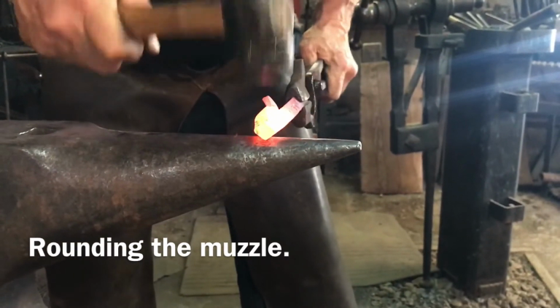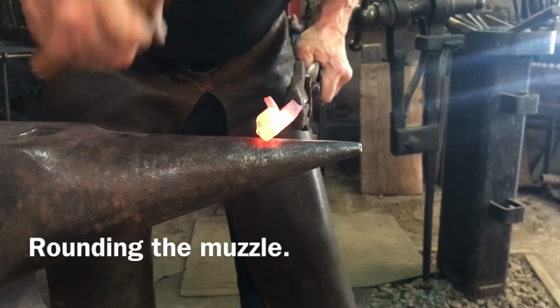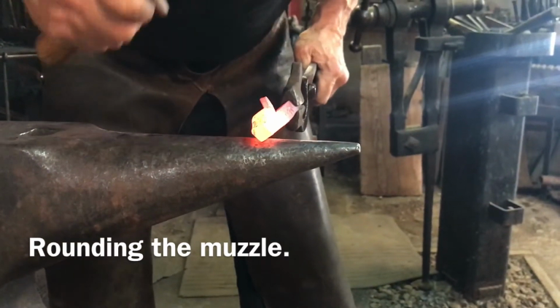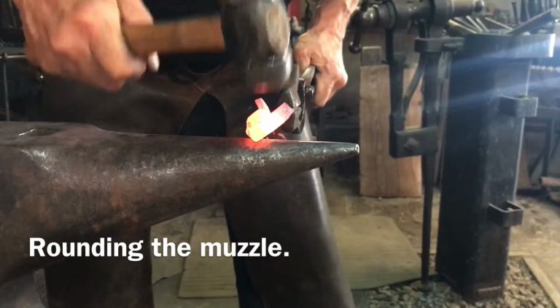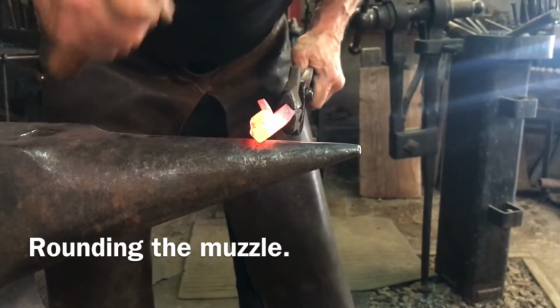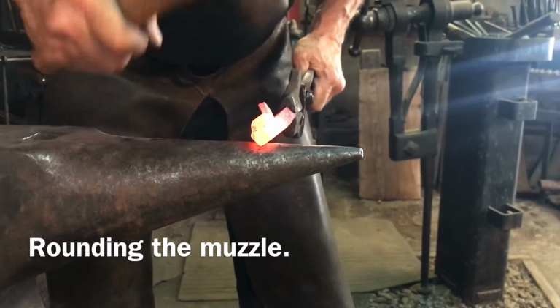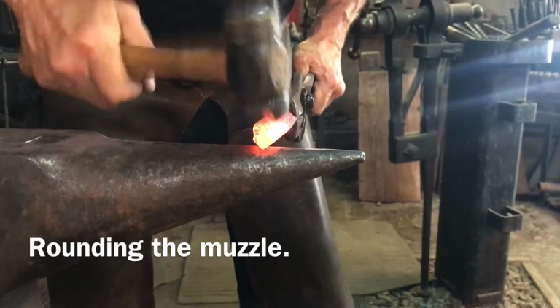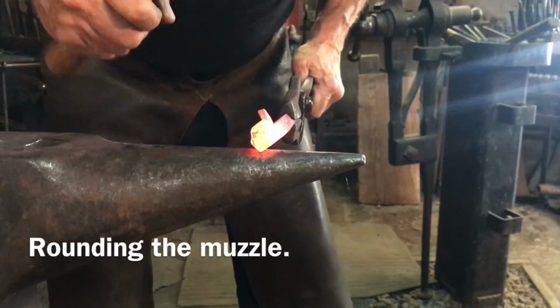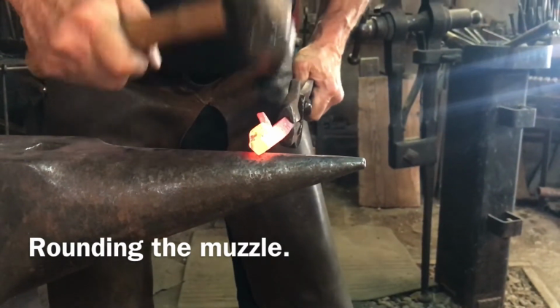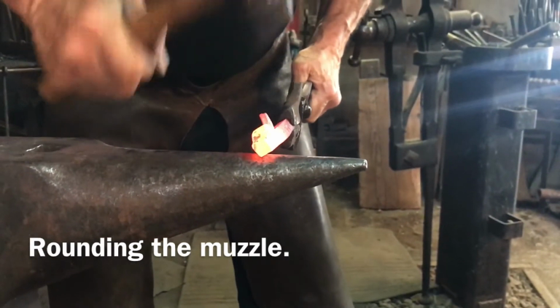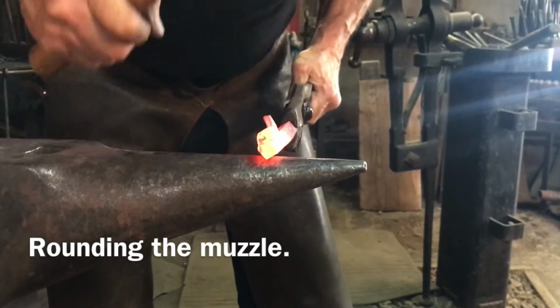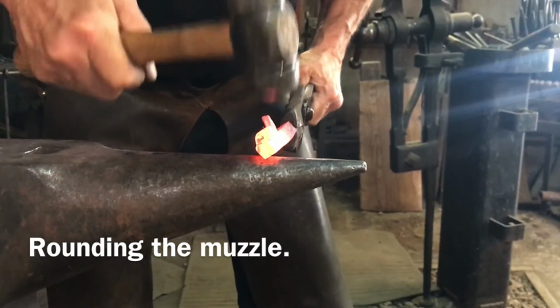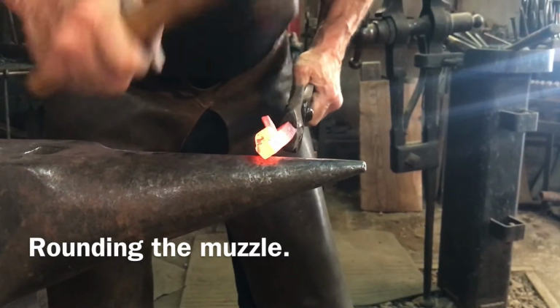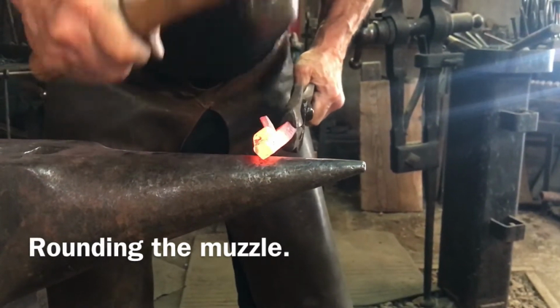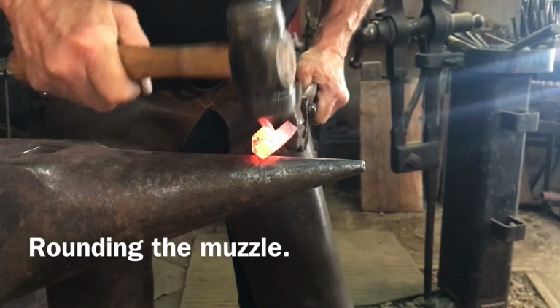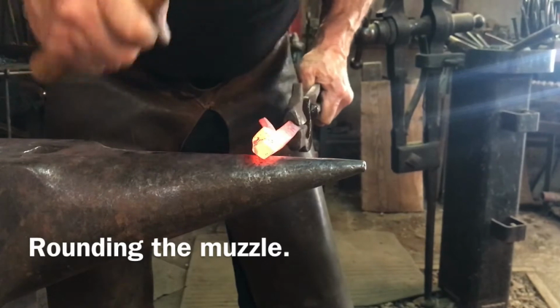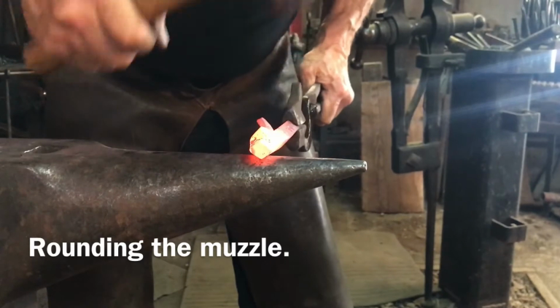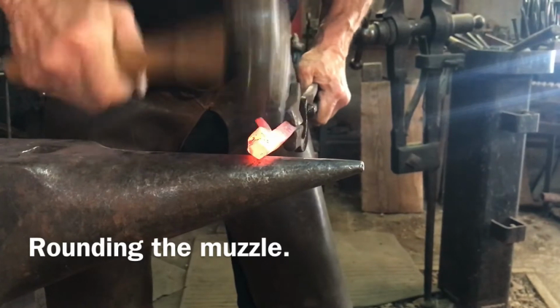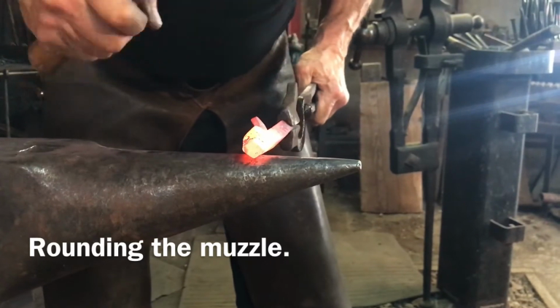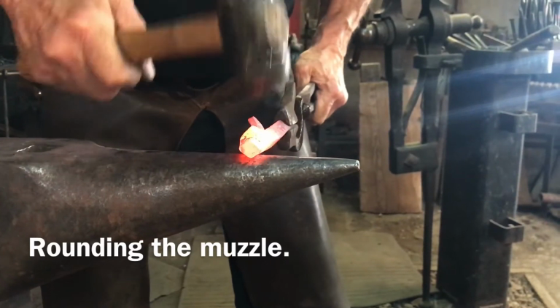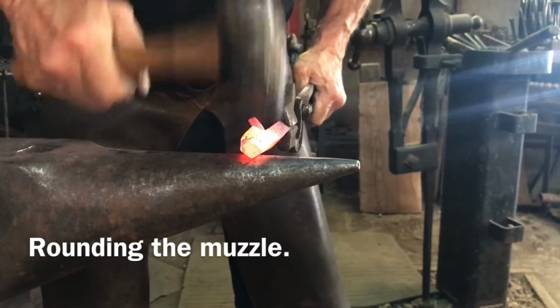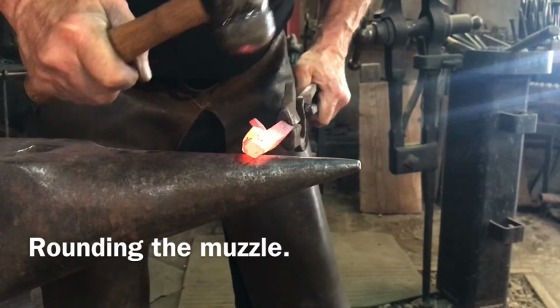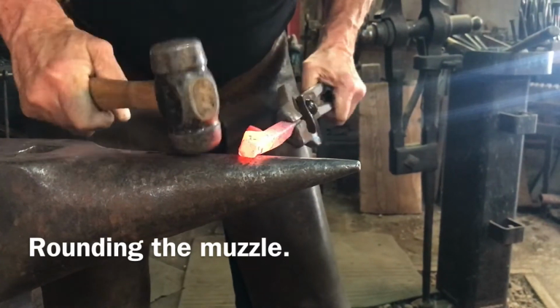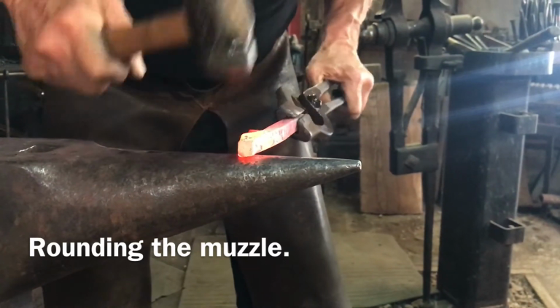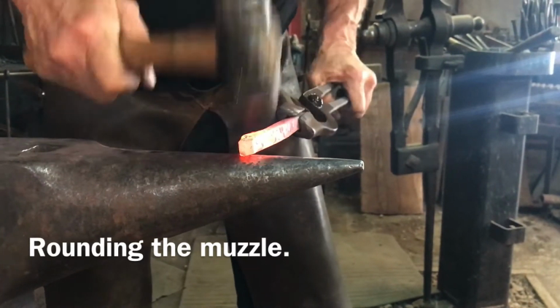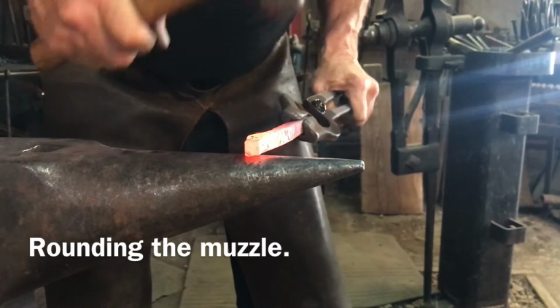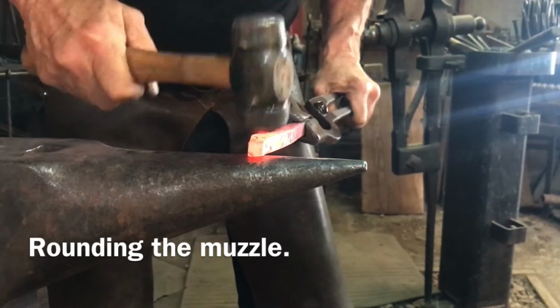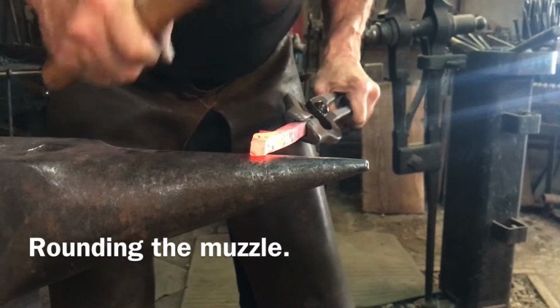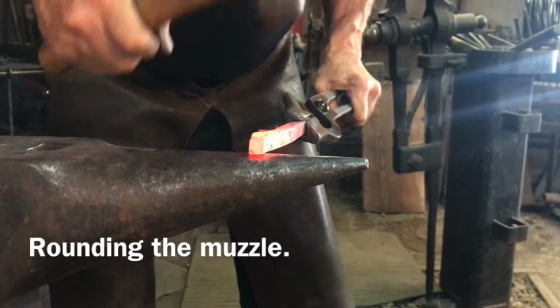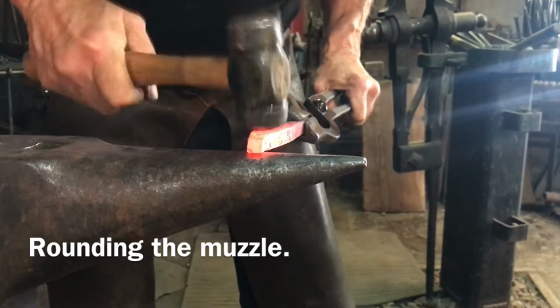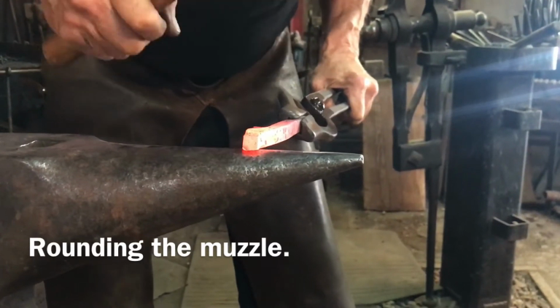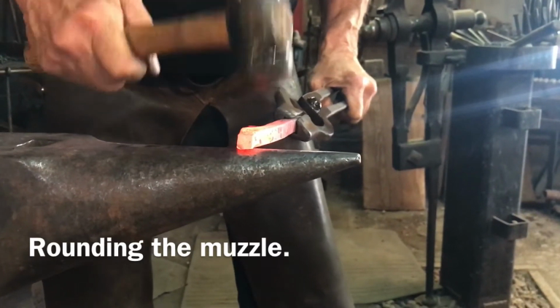Rounding the muzzle, getting ready to put the nose in the eyes.